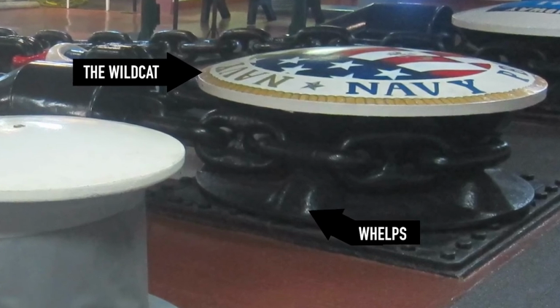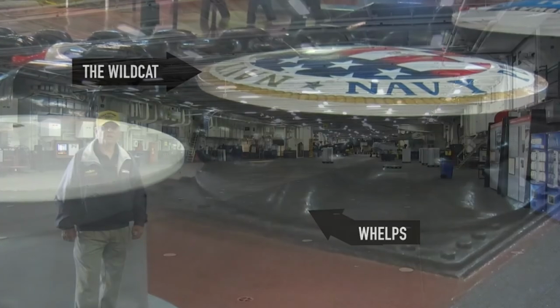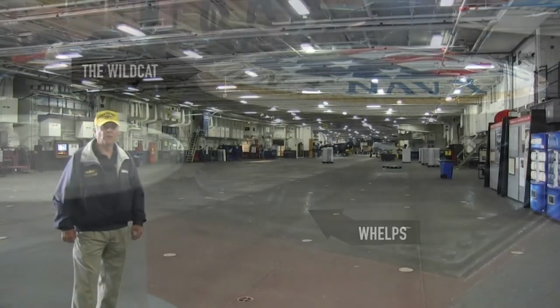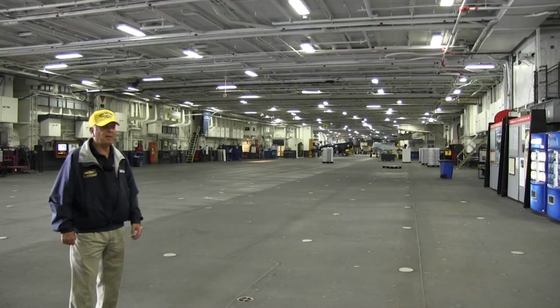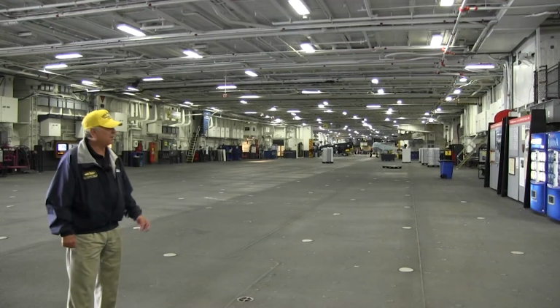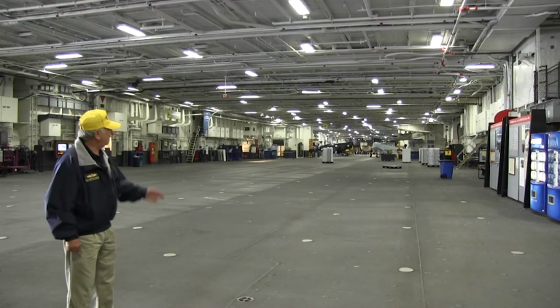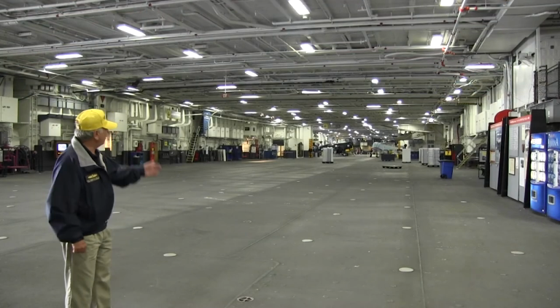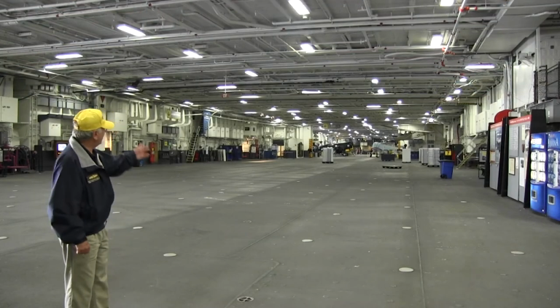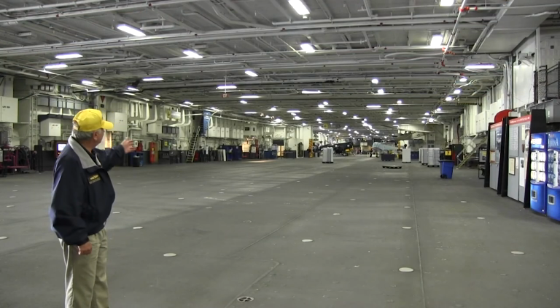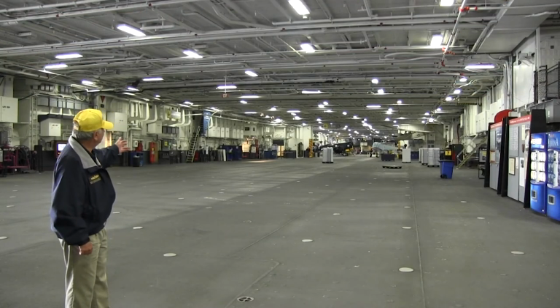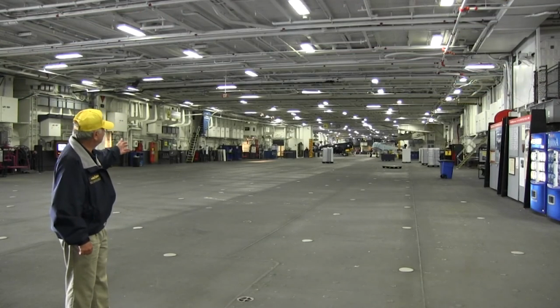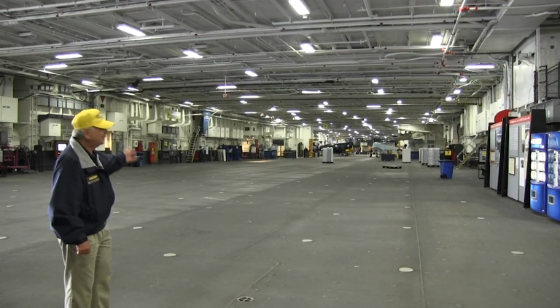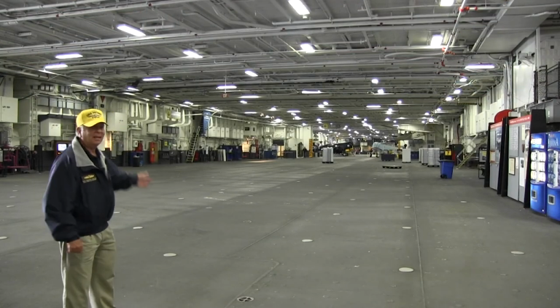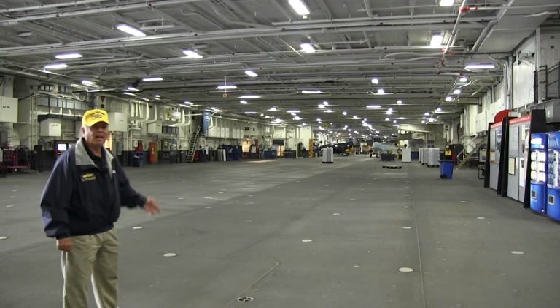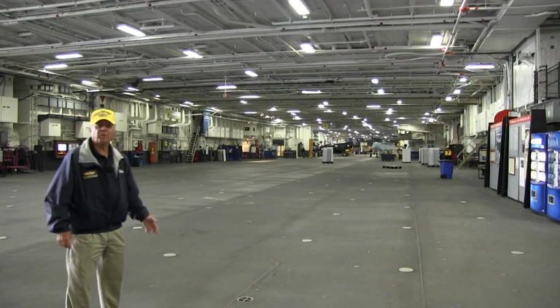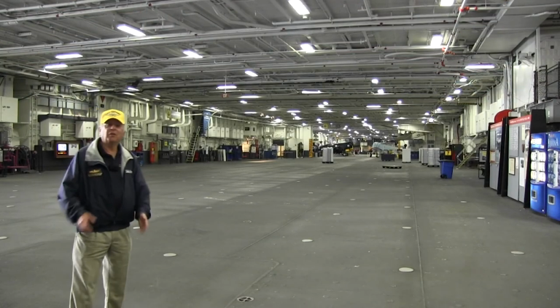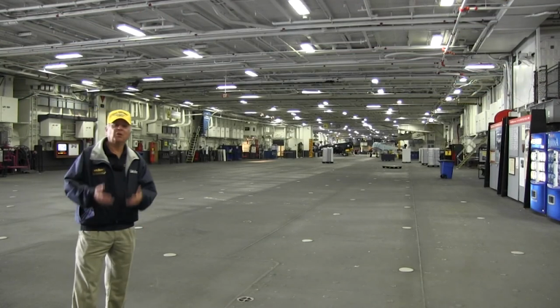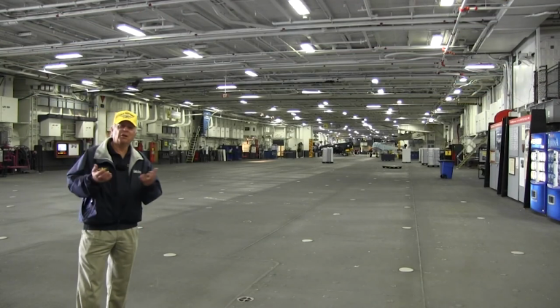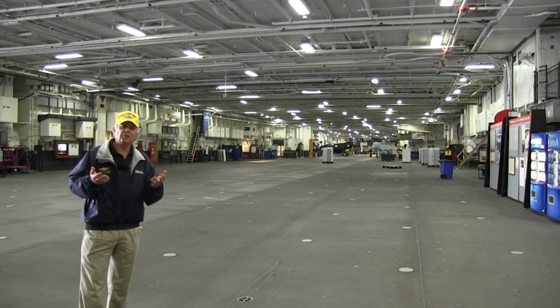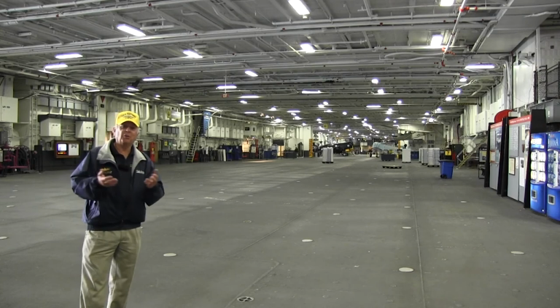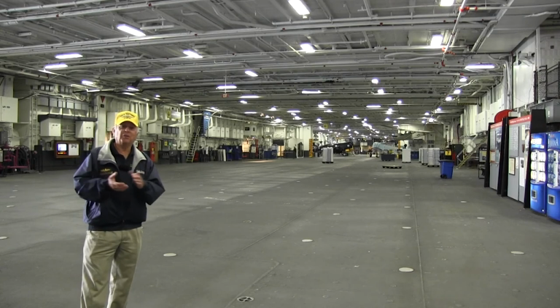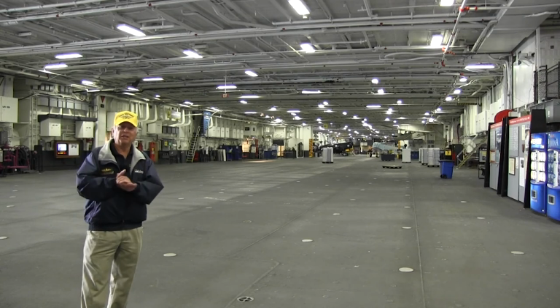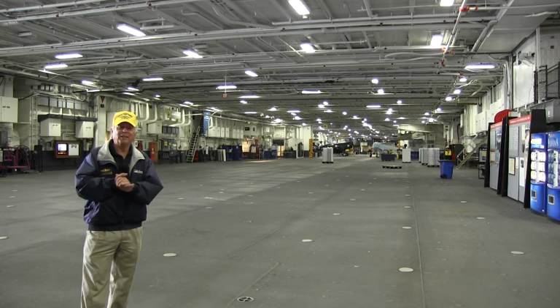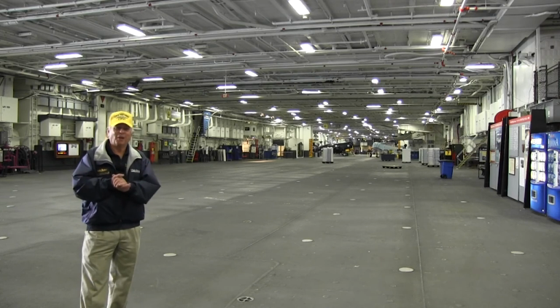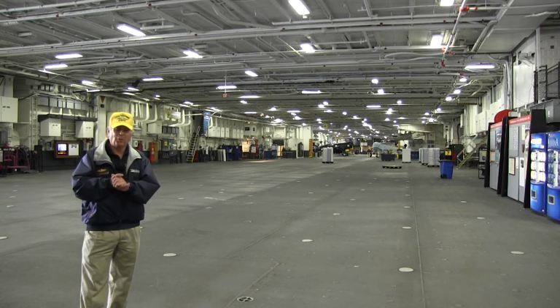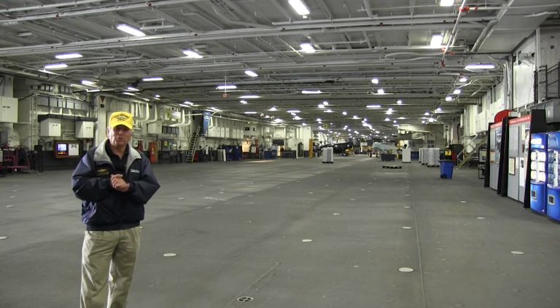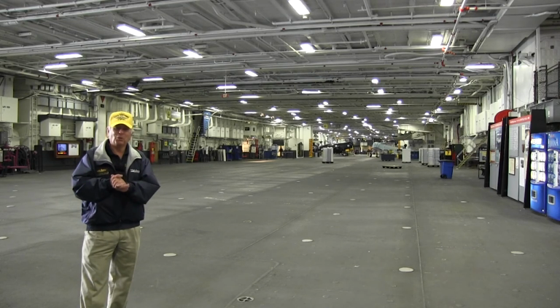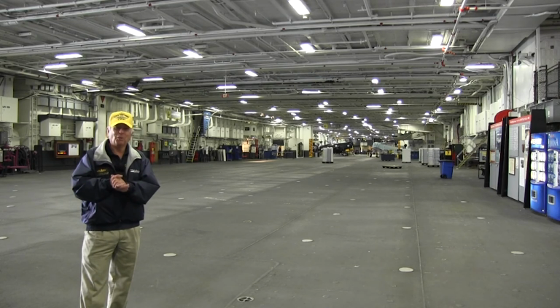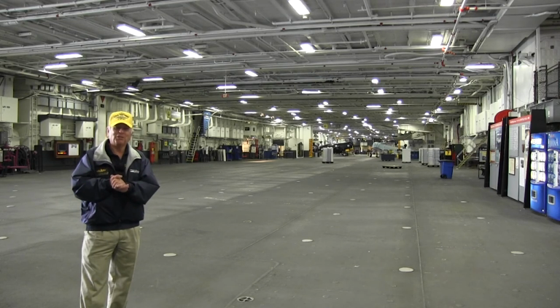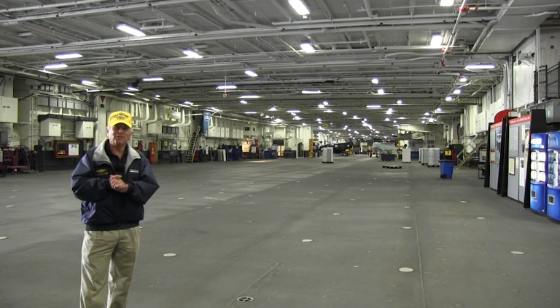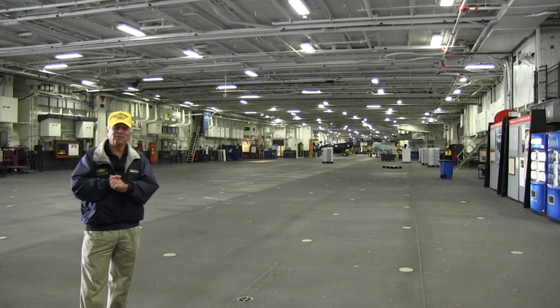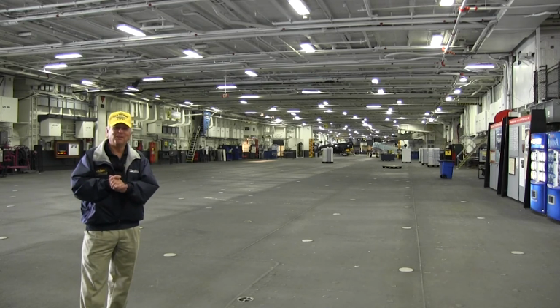So now we're back on the hangar deck, and we've concluded our tour for today. I hope you enjoyed watching this video.